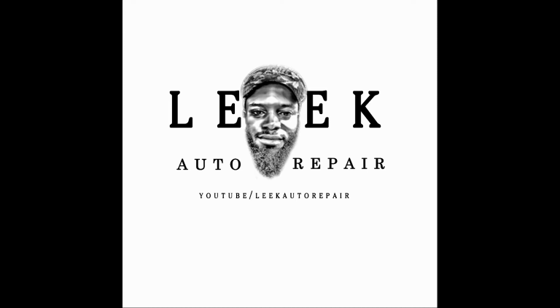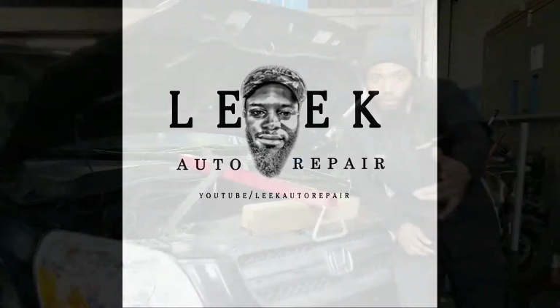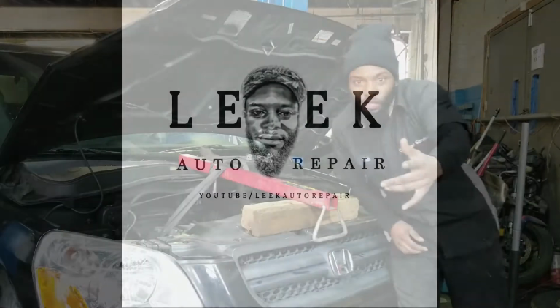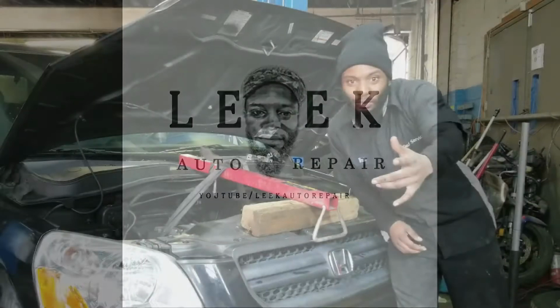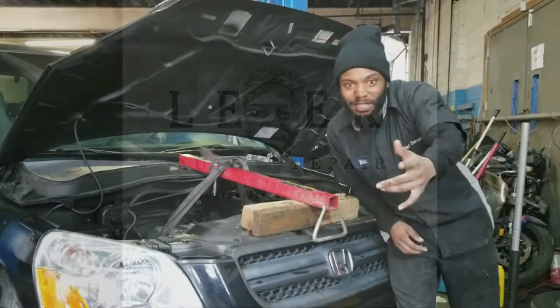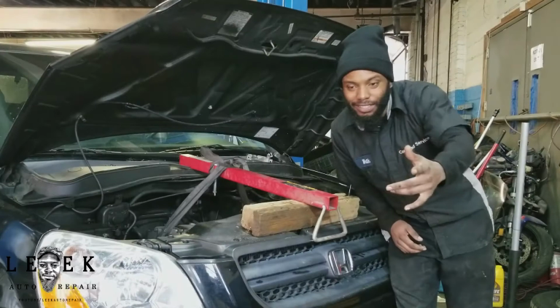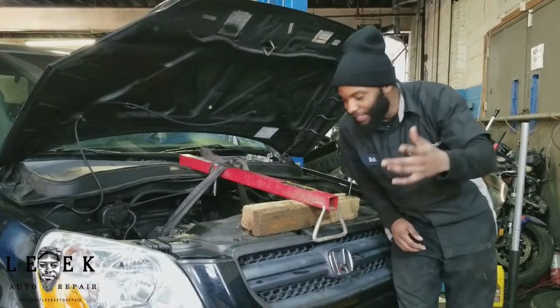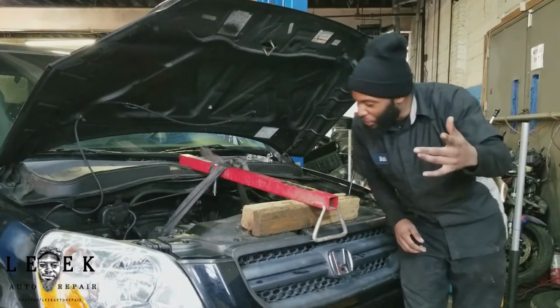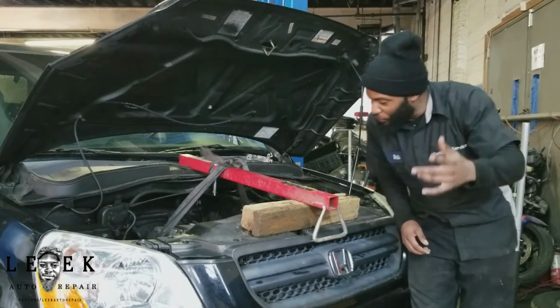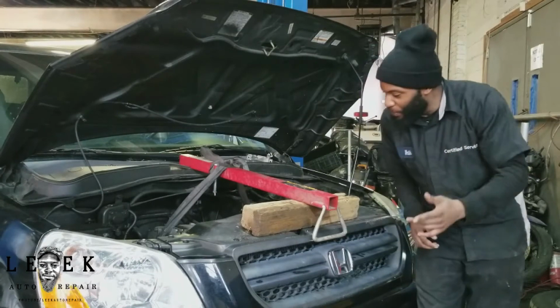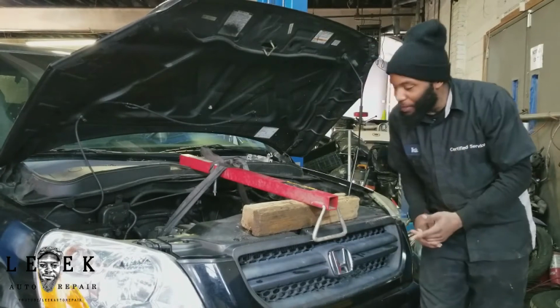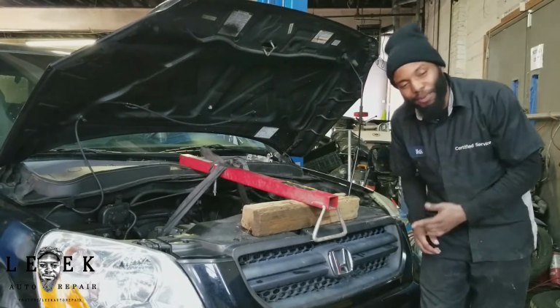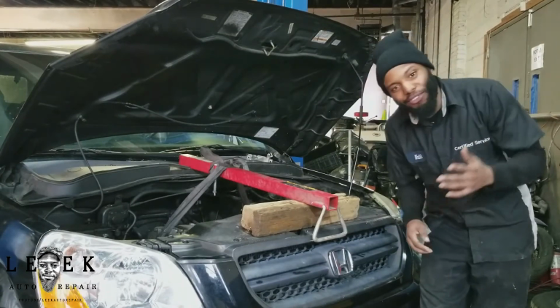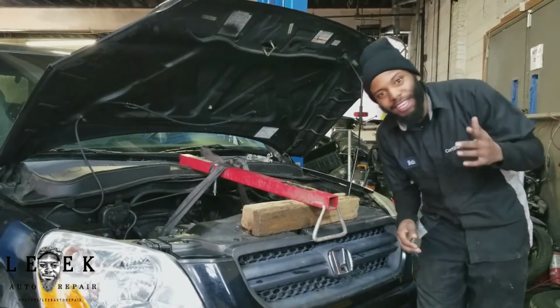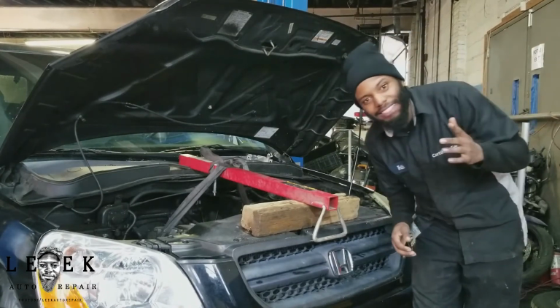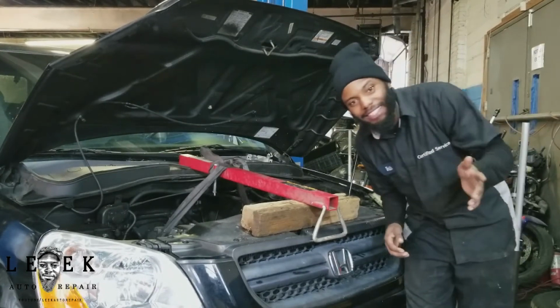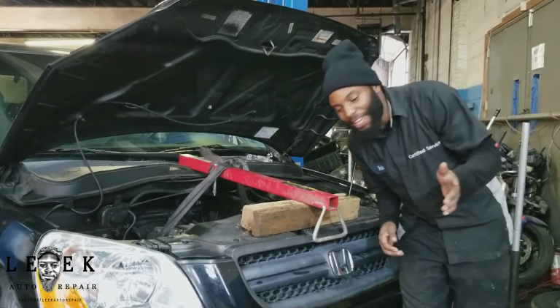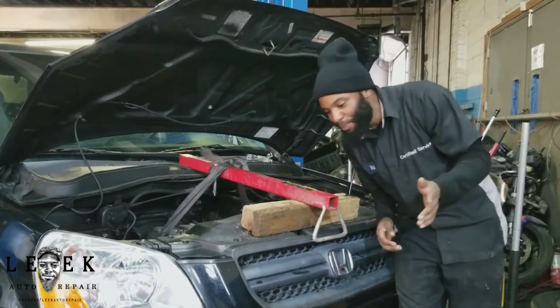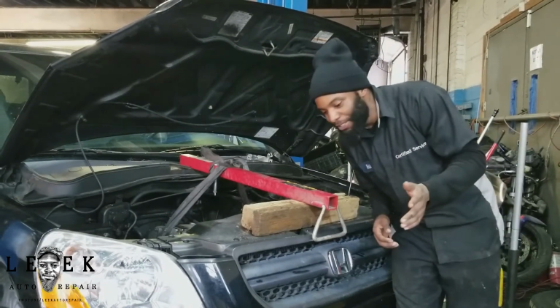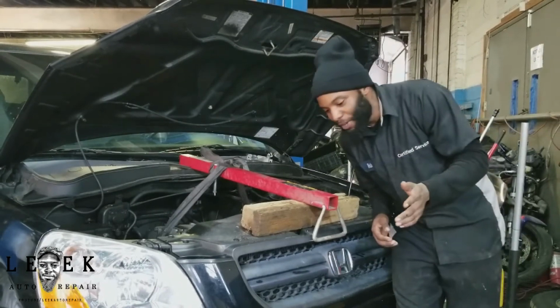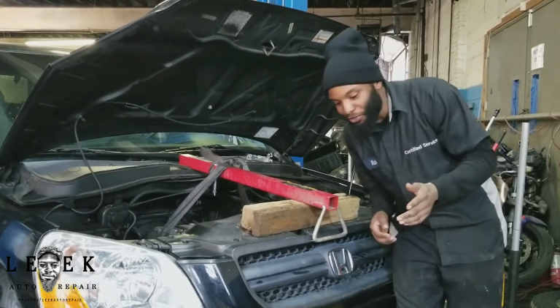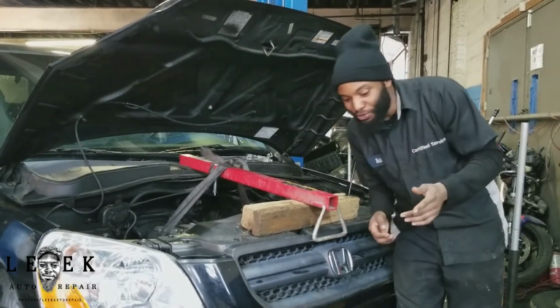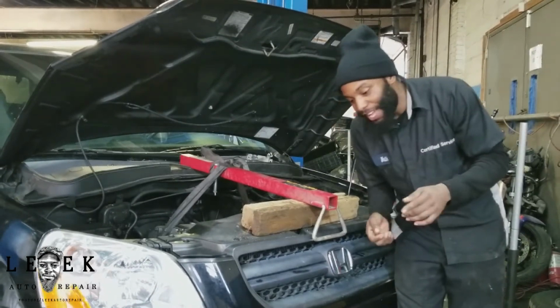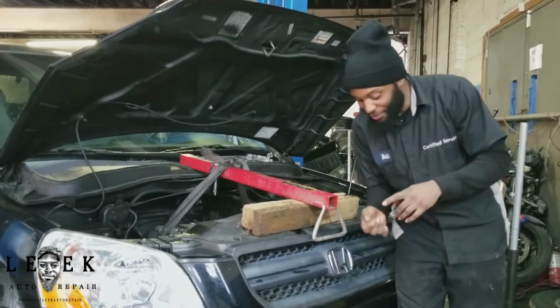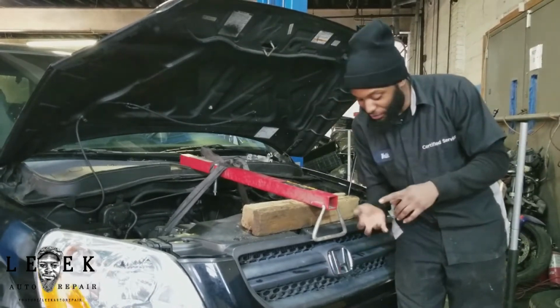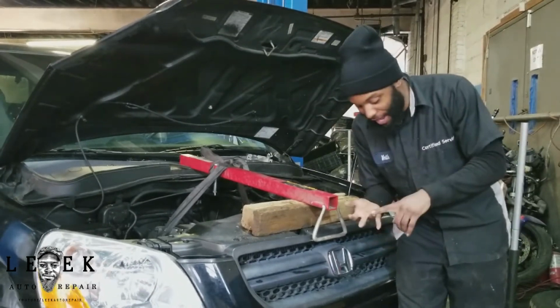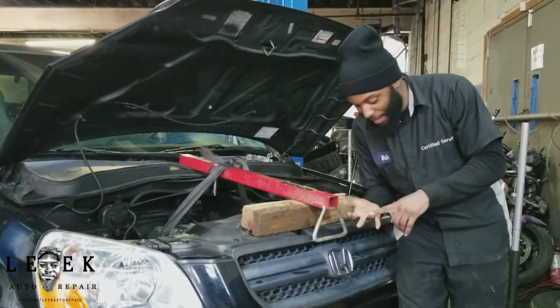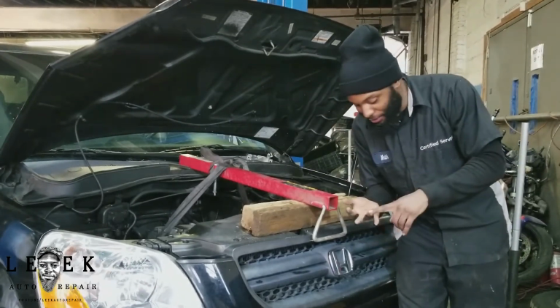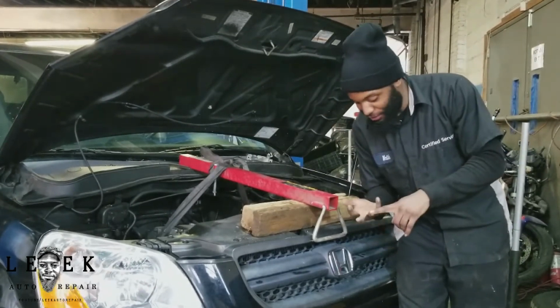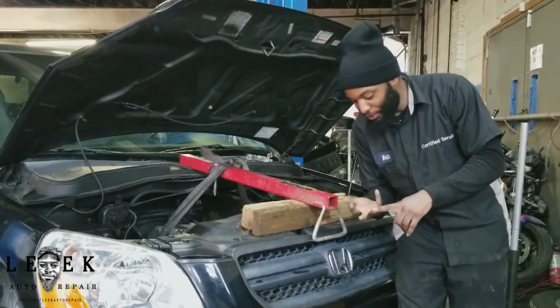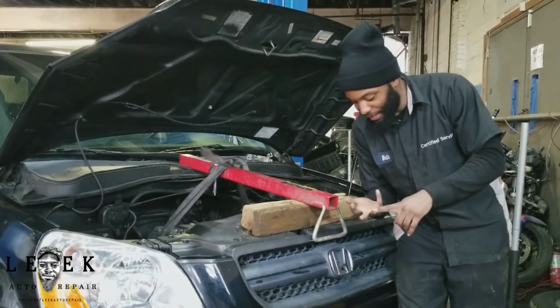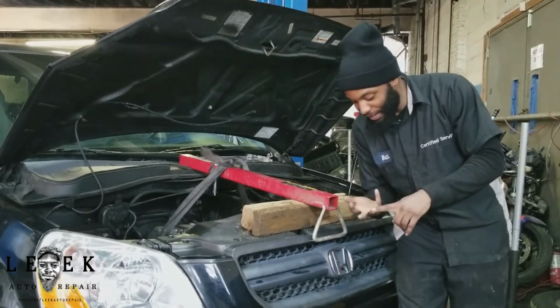YouTube, what's good? Link Auto Repair. Make sure you guys hit the like button, make sure you guys subscribe — so that's two things.